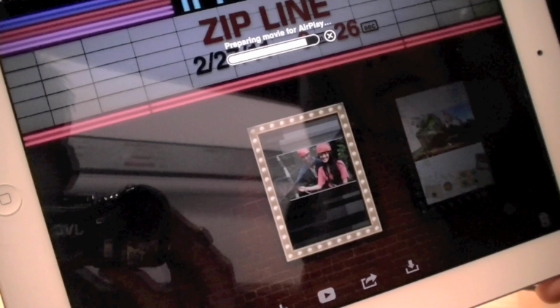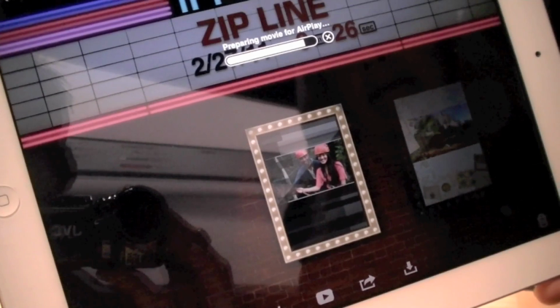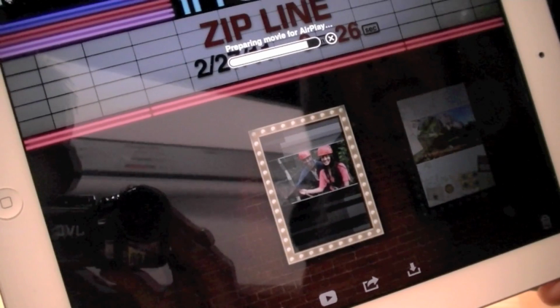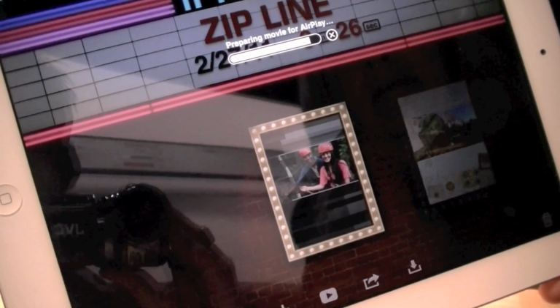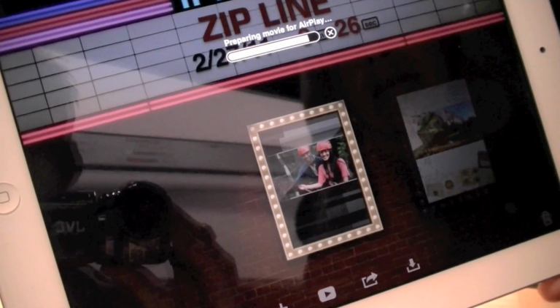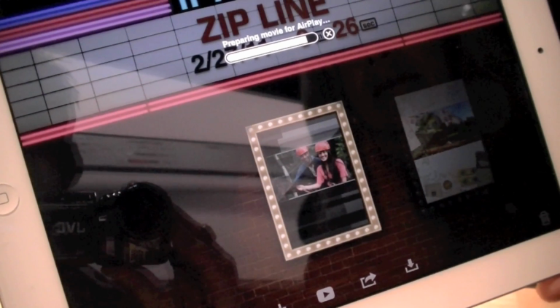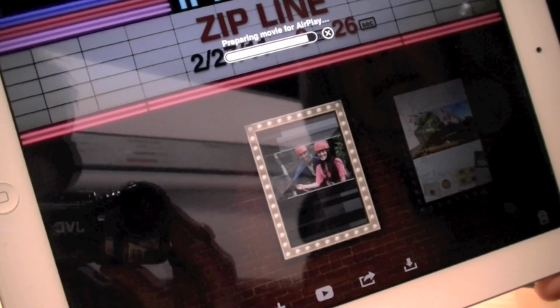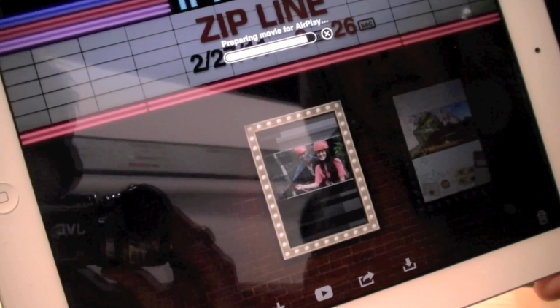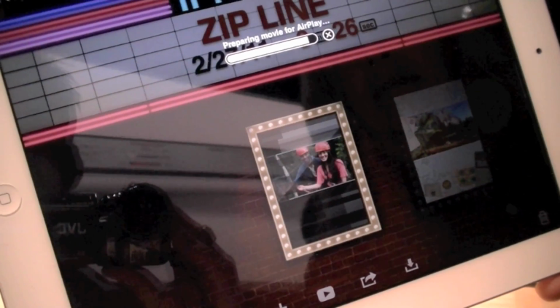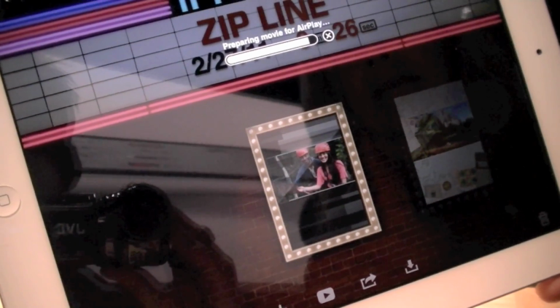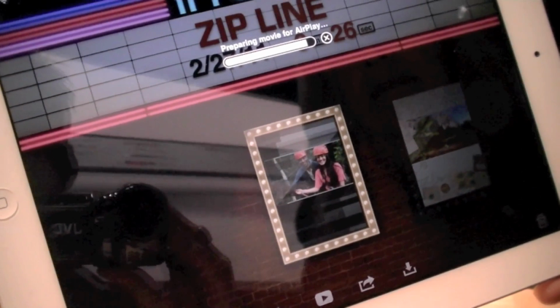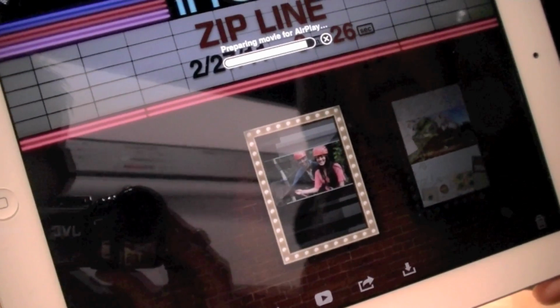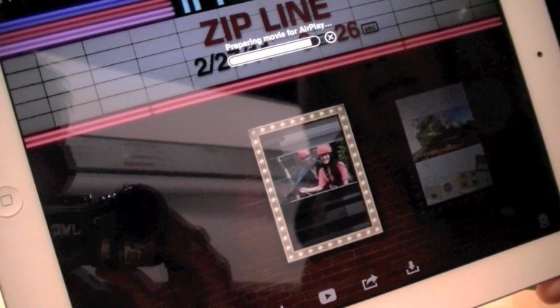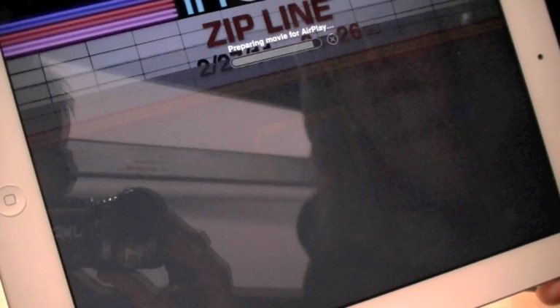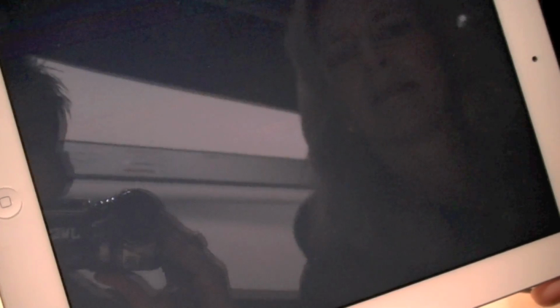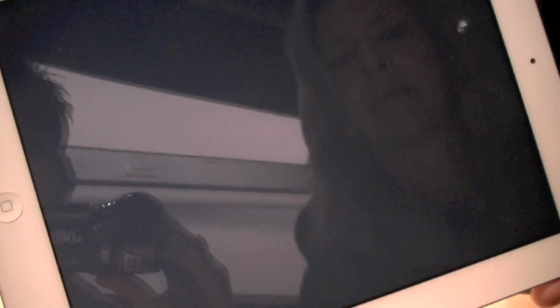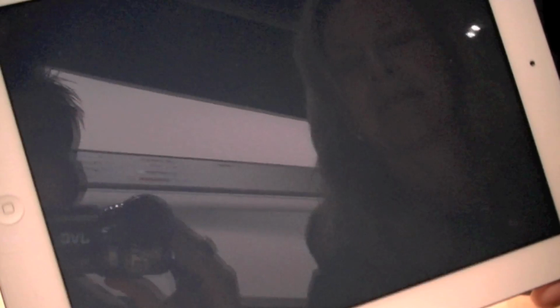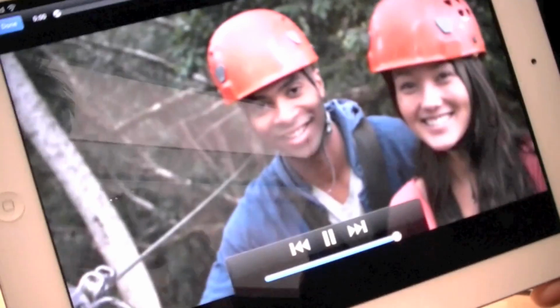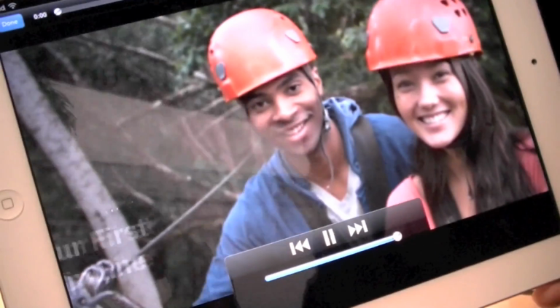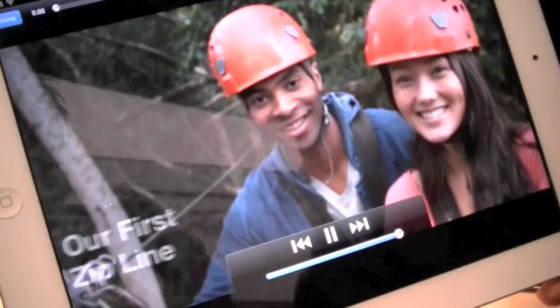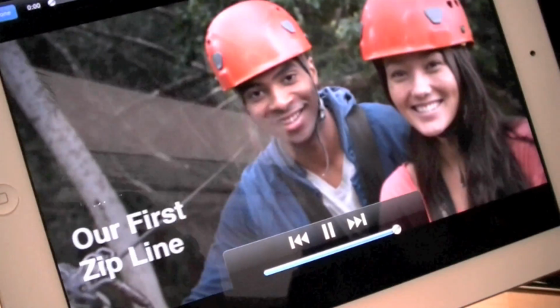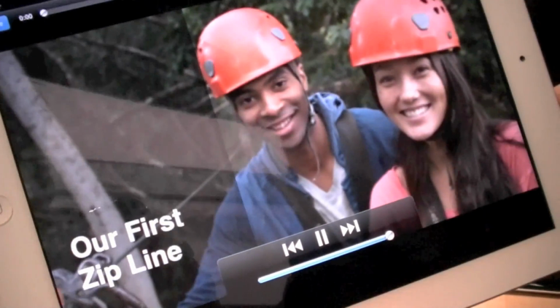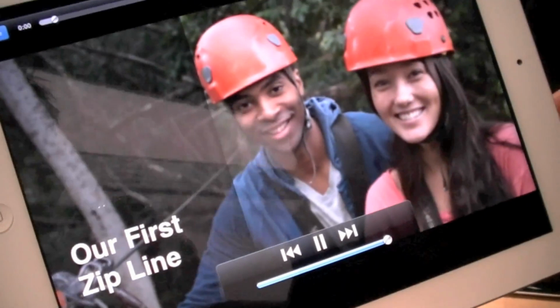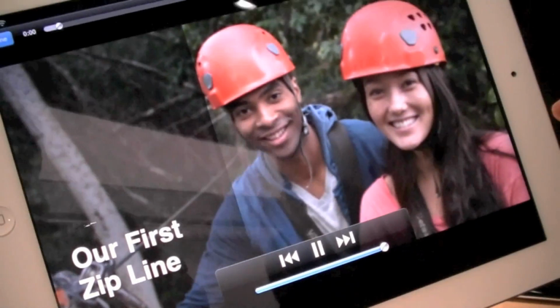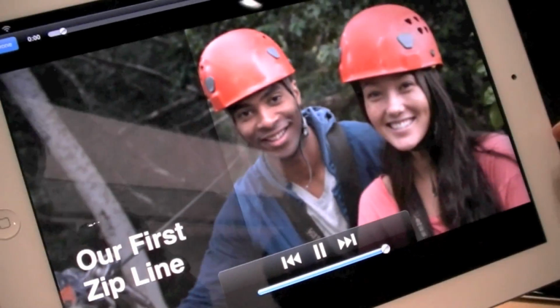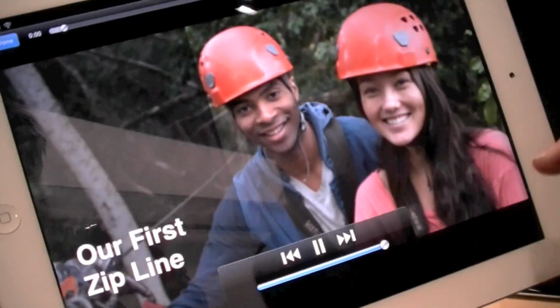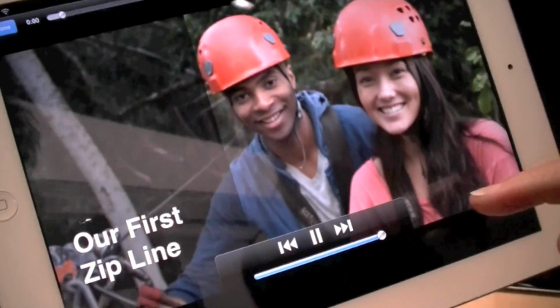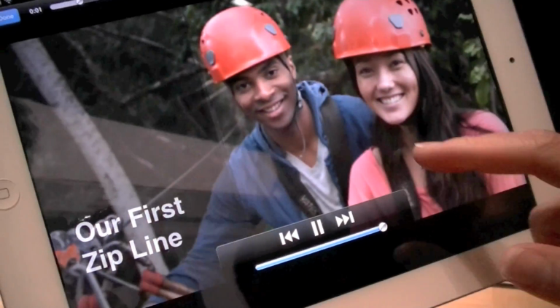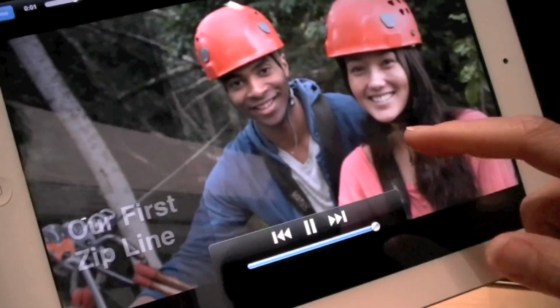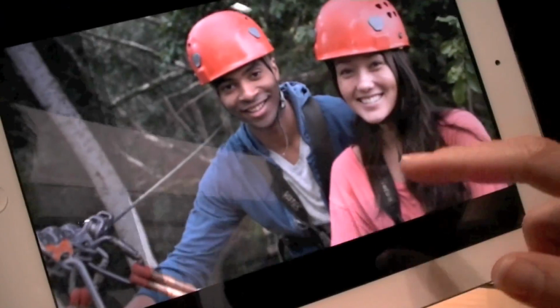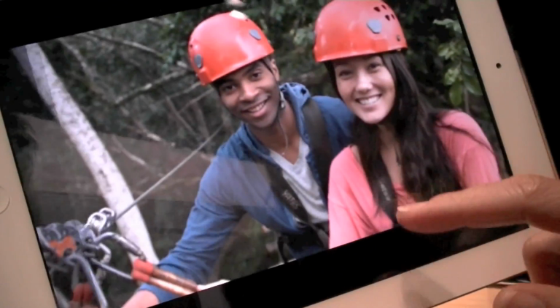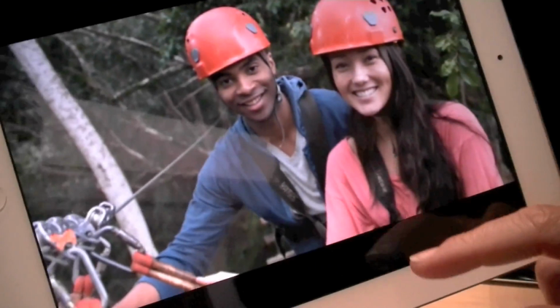Tap and hold. Preview. It's cool. Great.